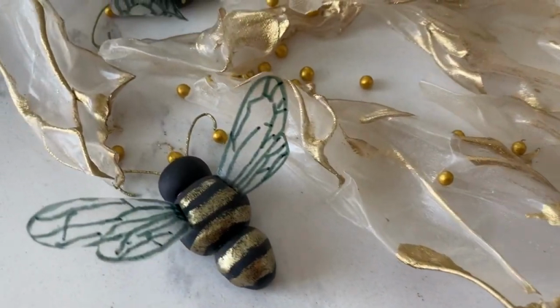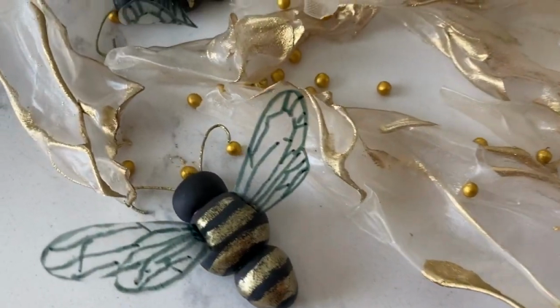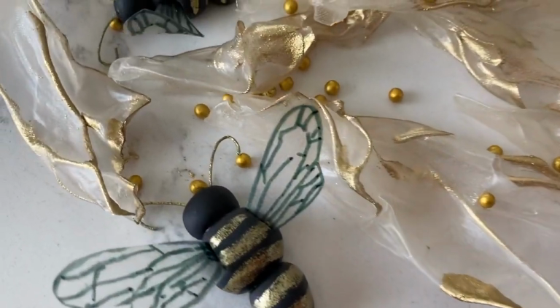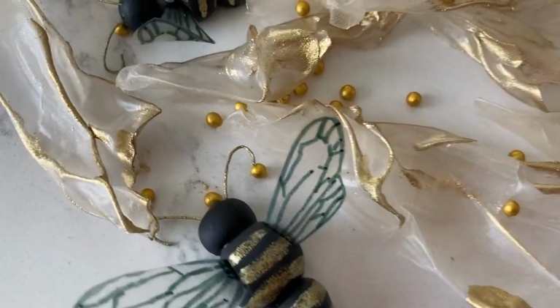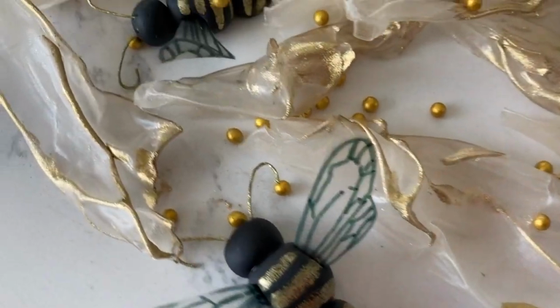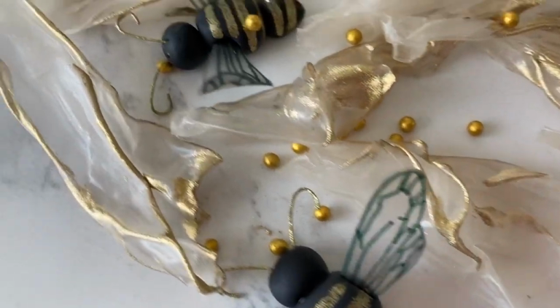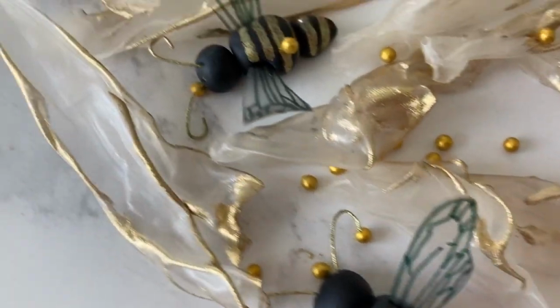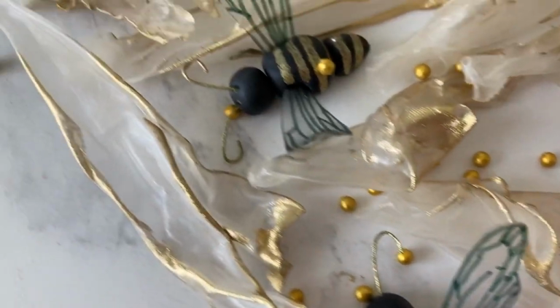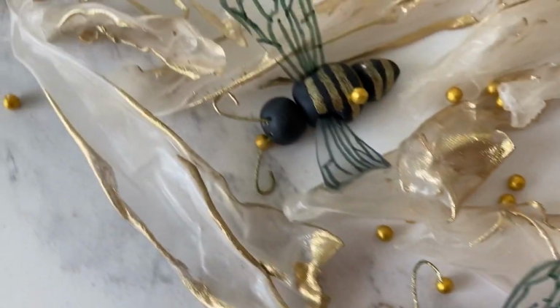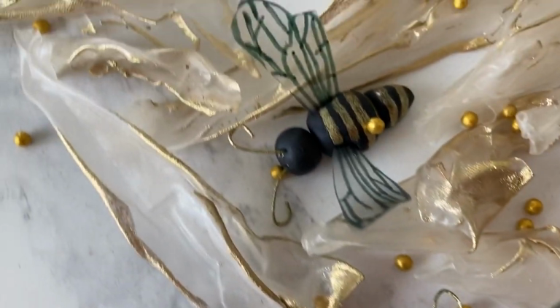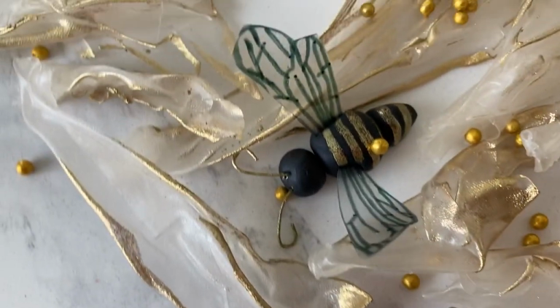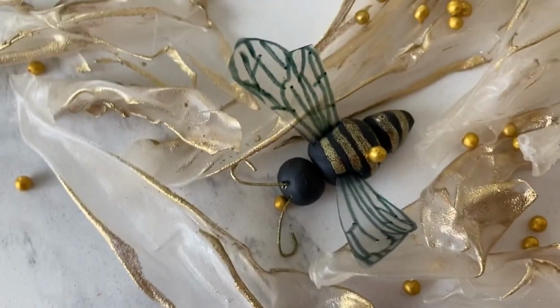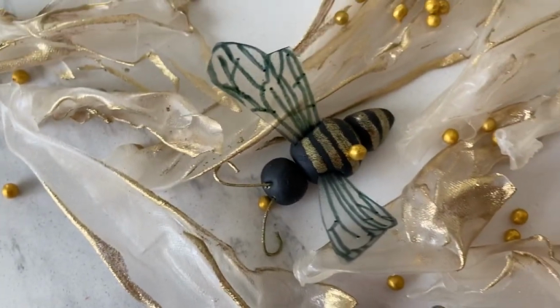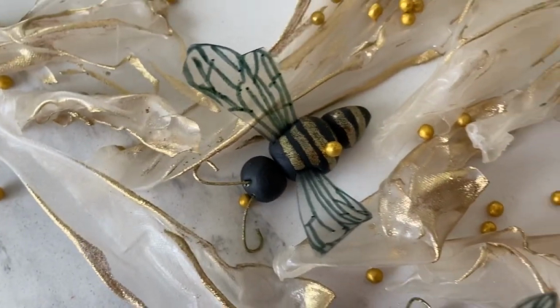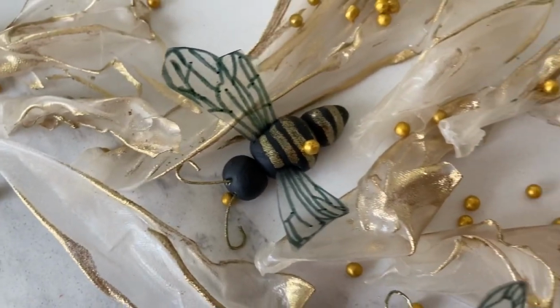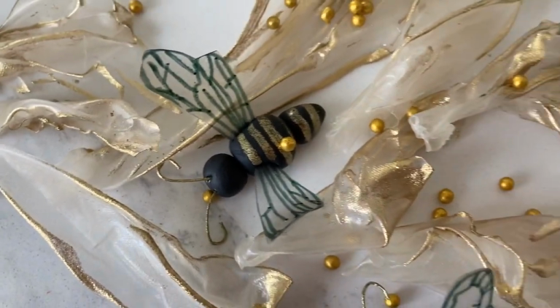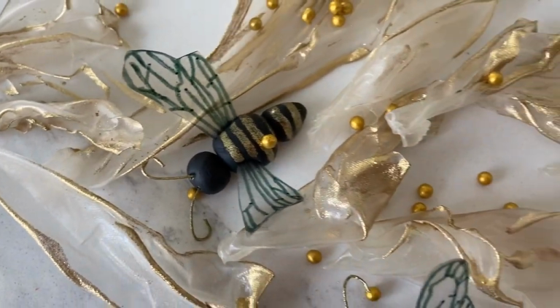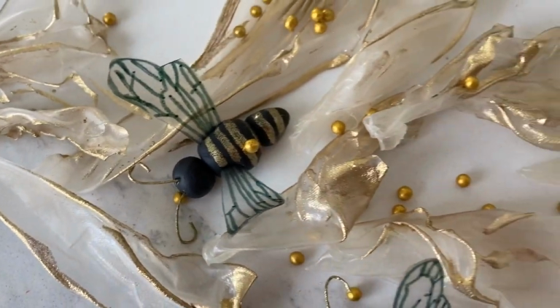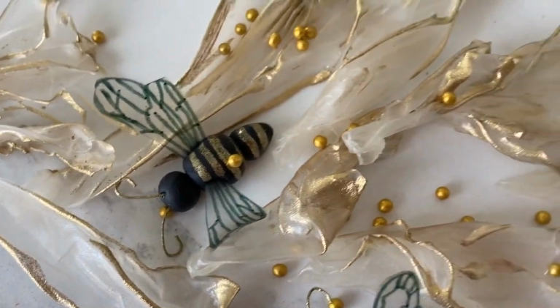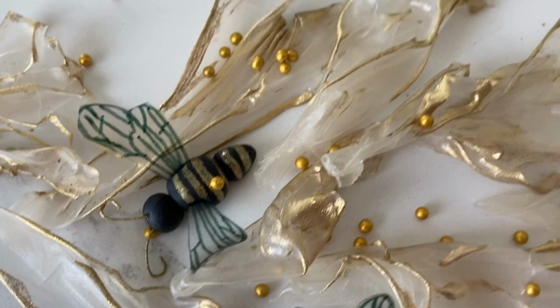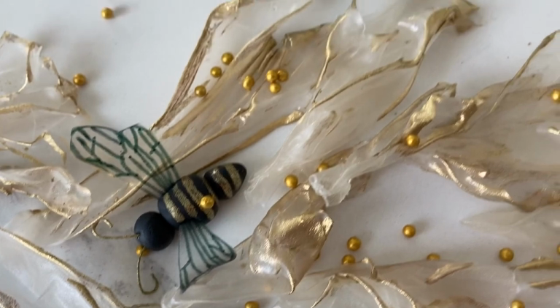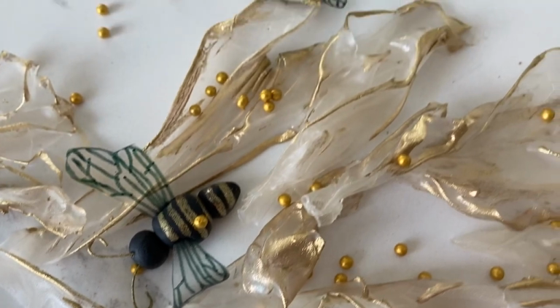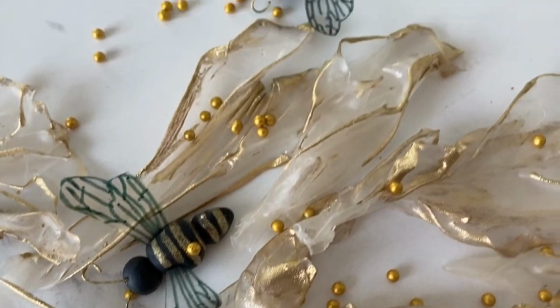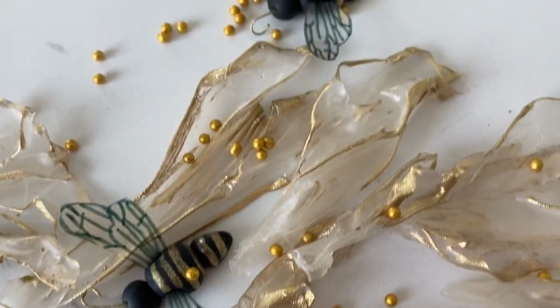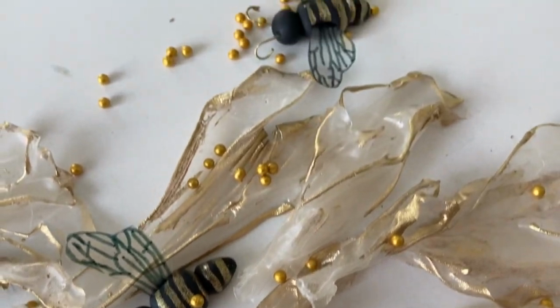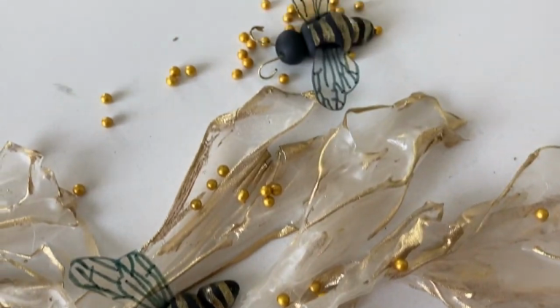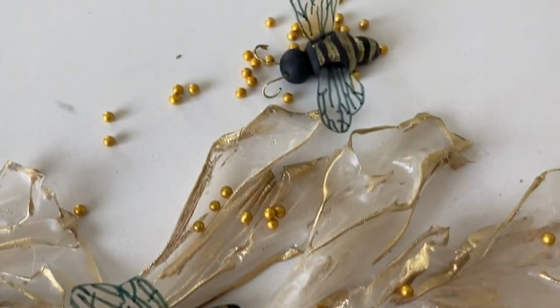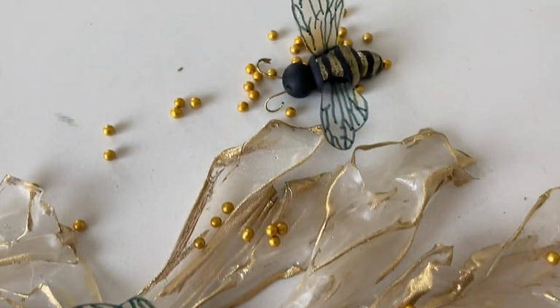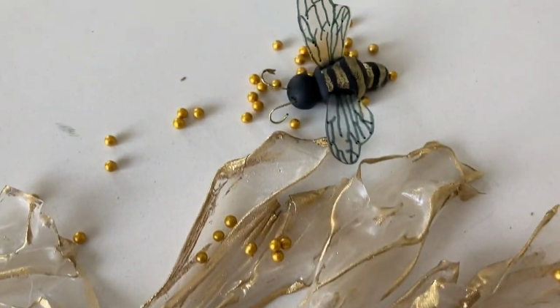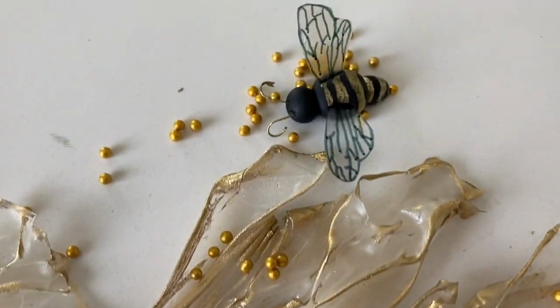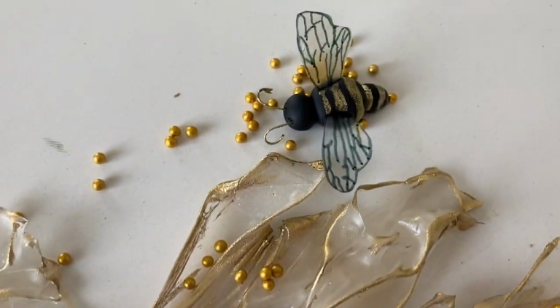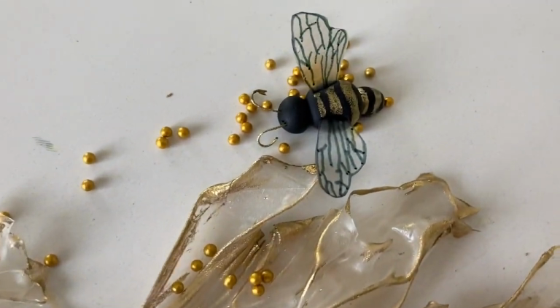I love how luxurious looking these all turned out. It almost kind of looks like jewelry to me.